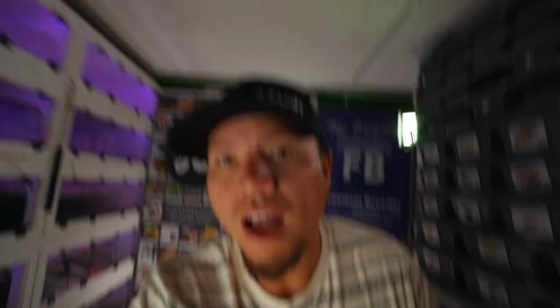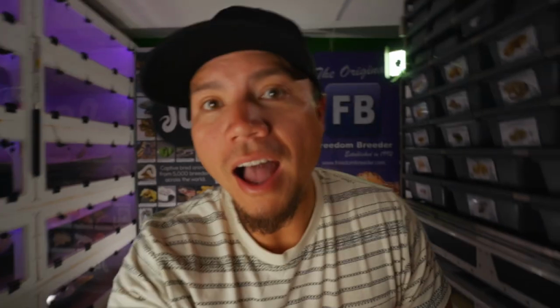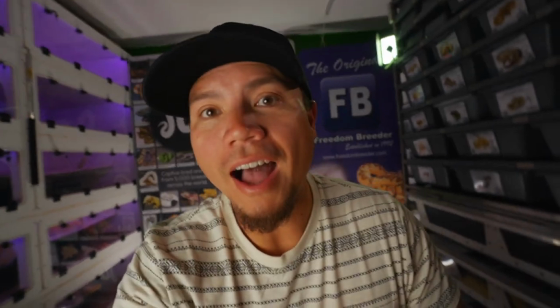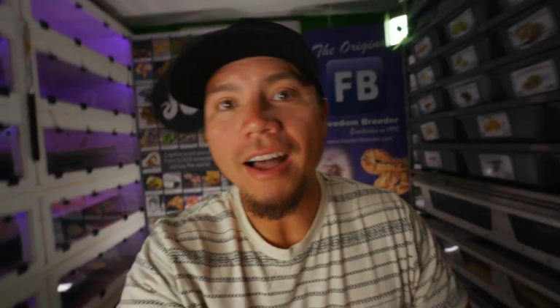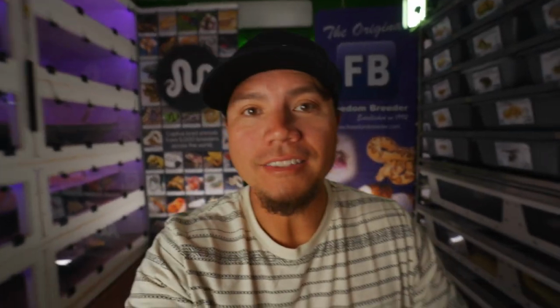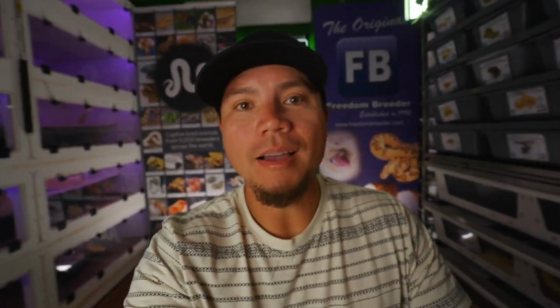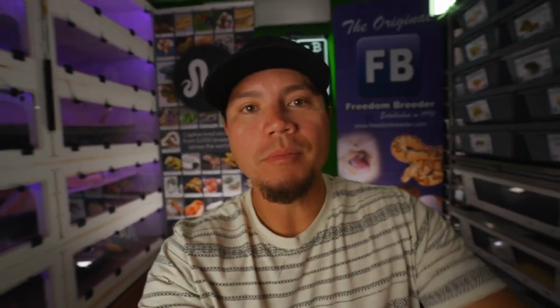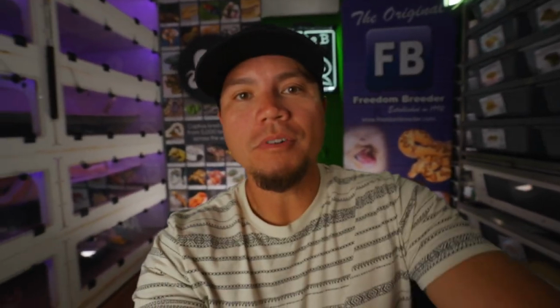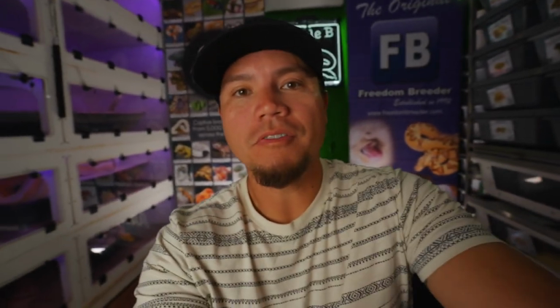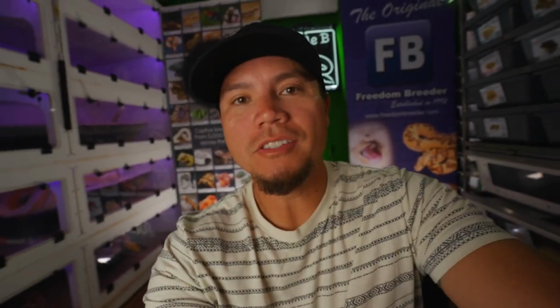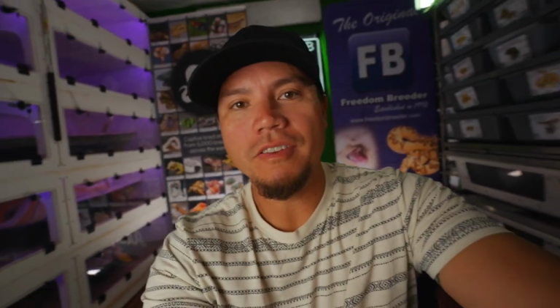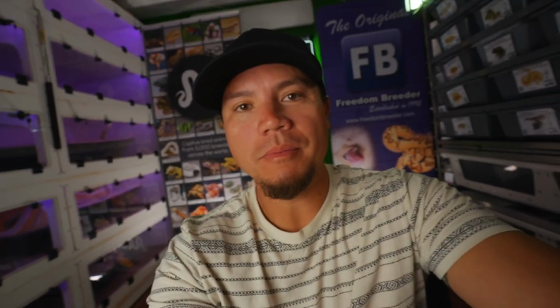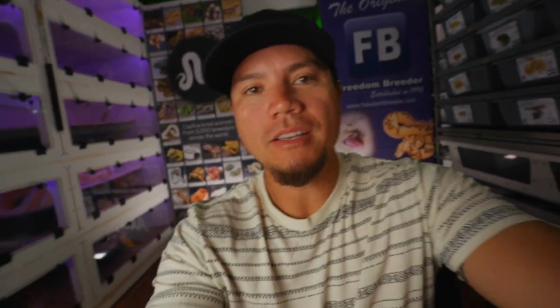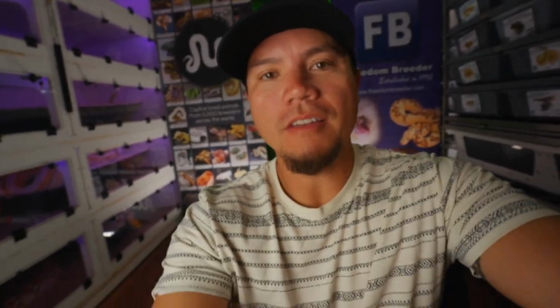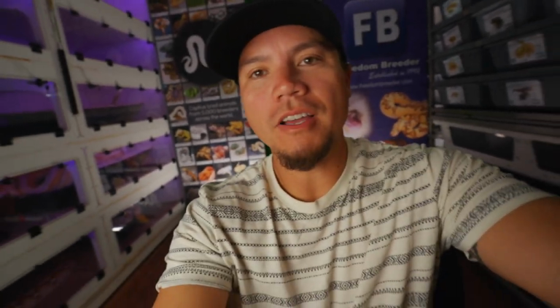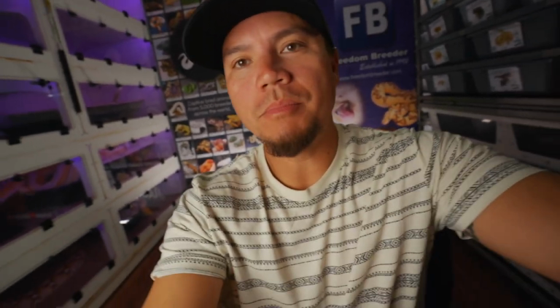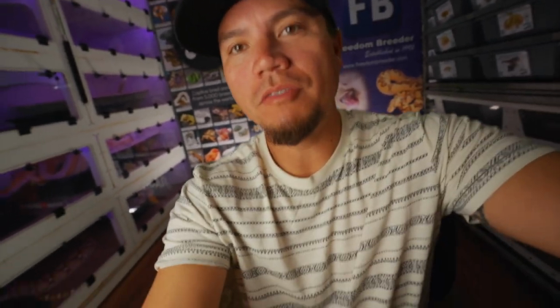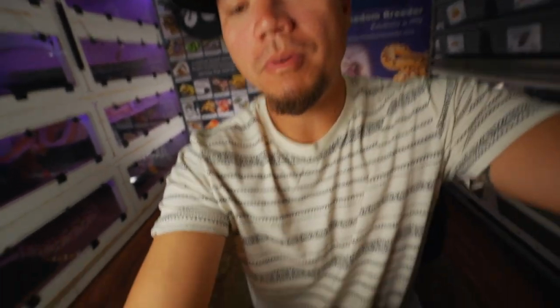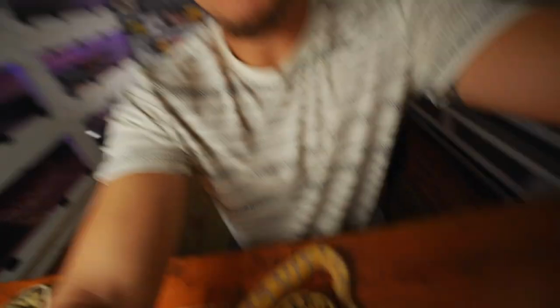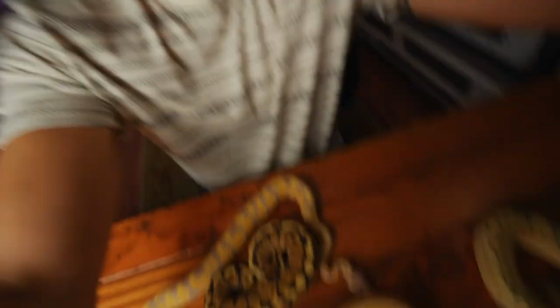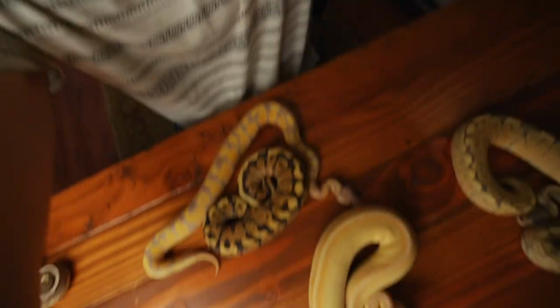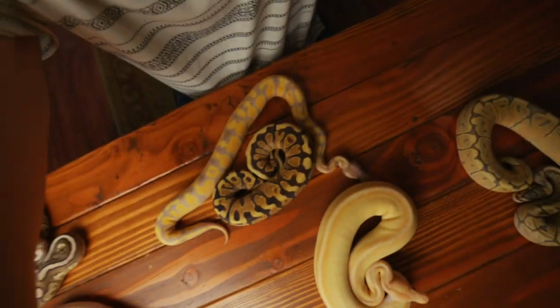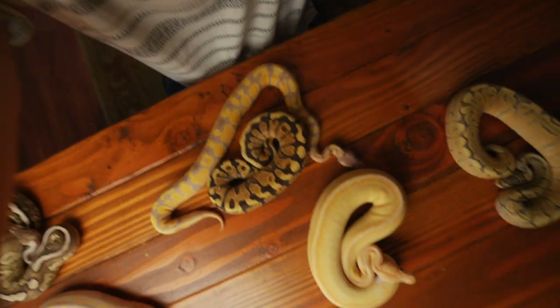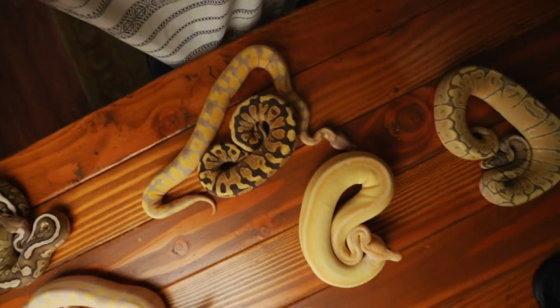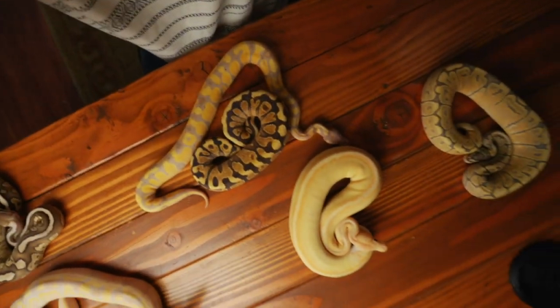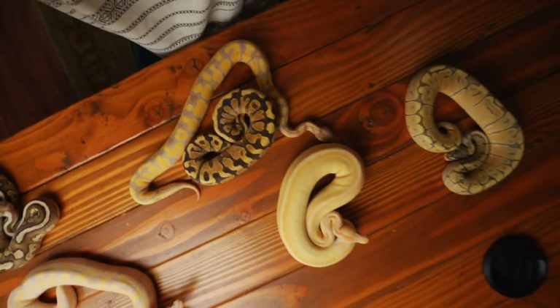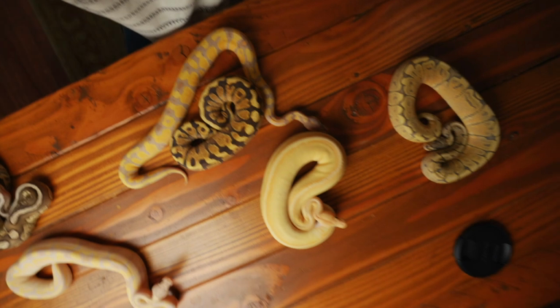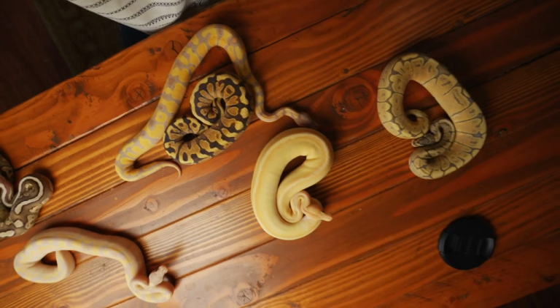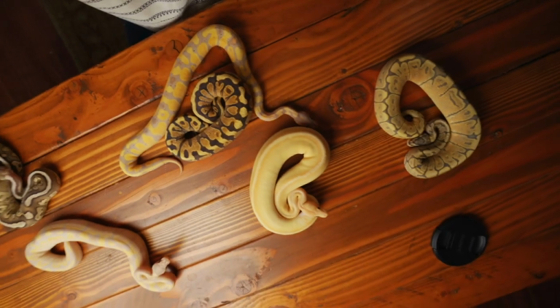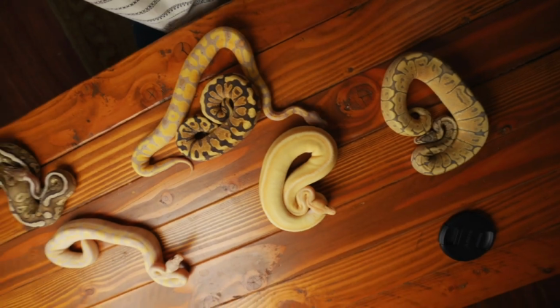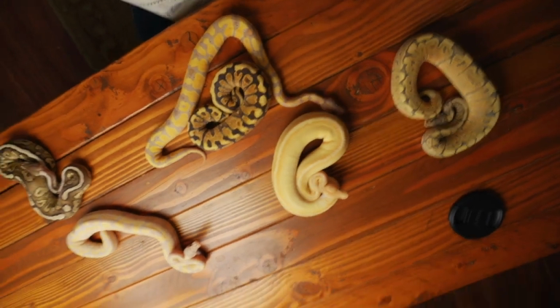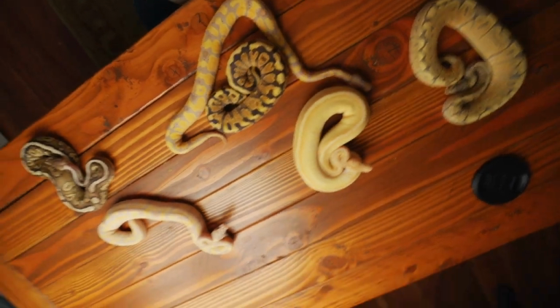Aloha! Top of the morning, friends and family. I've got a beautiful pile of snakes on the table here. Look at that.